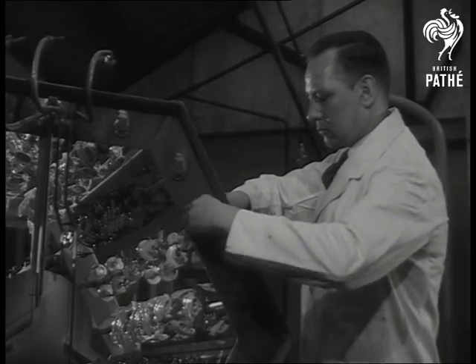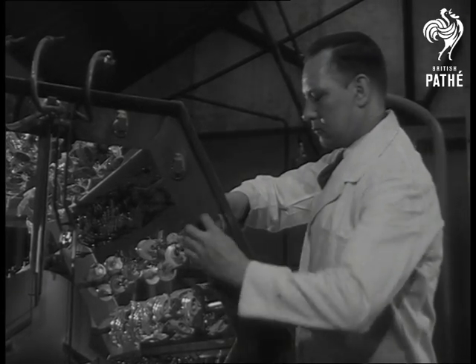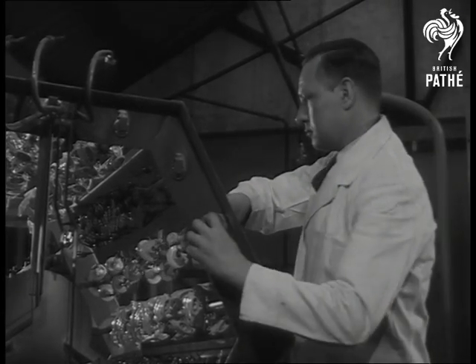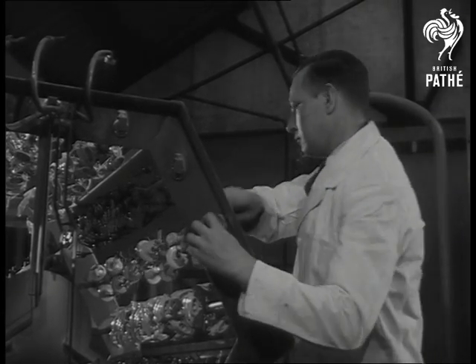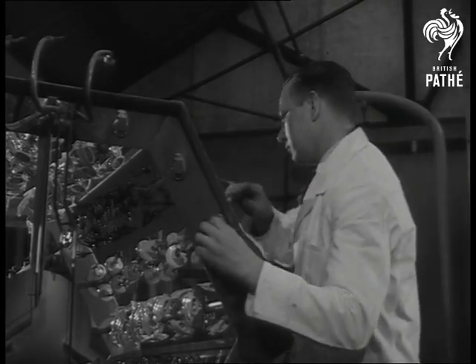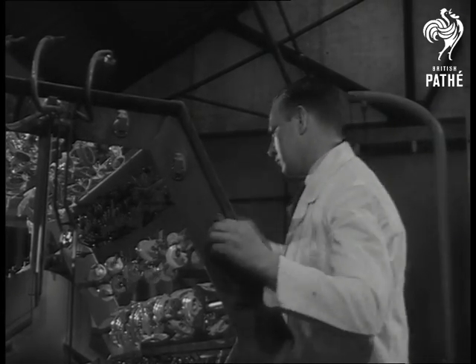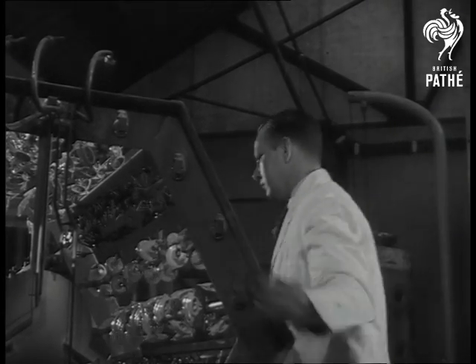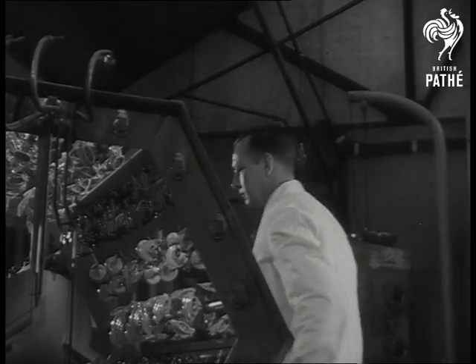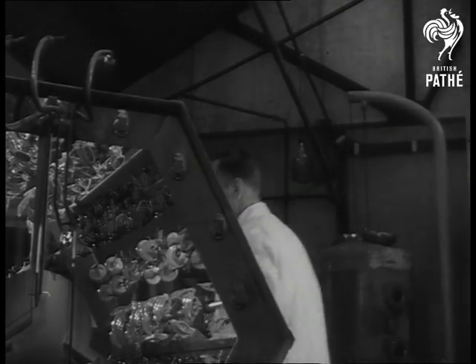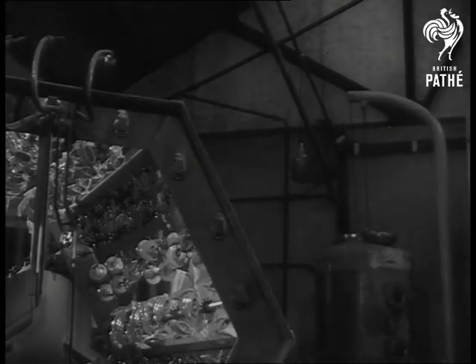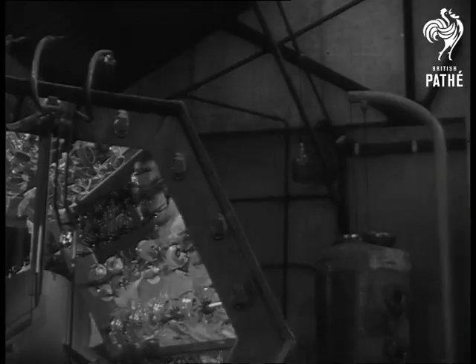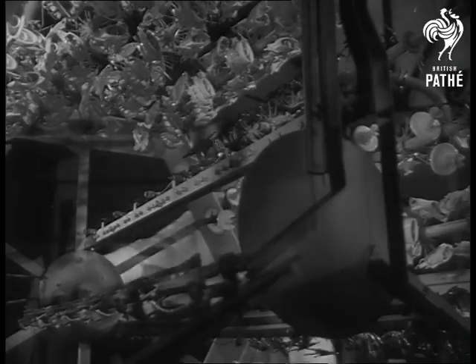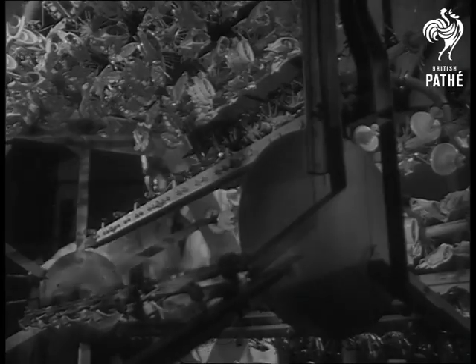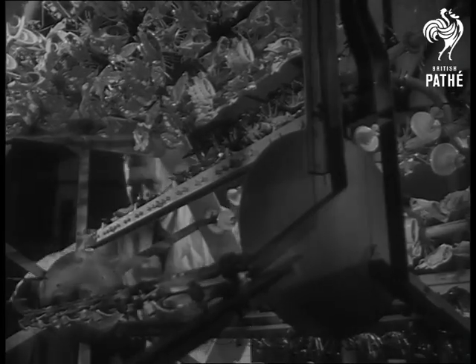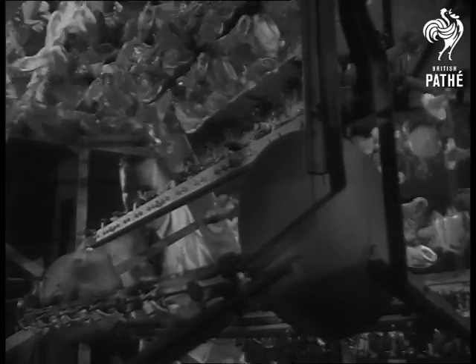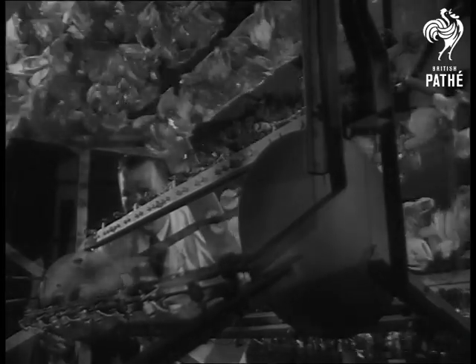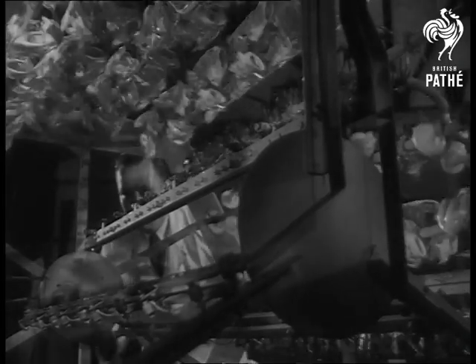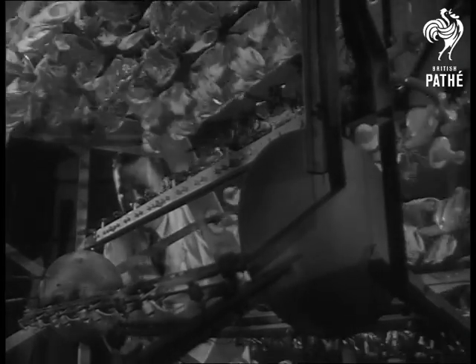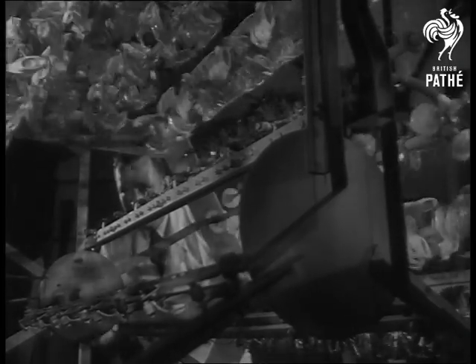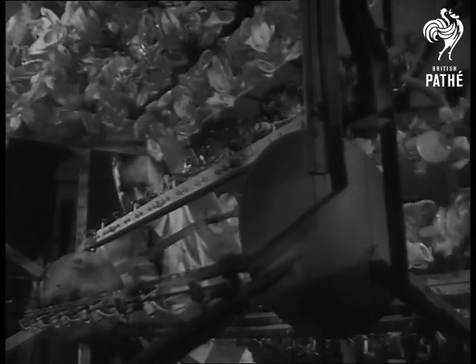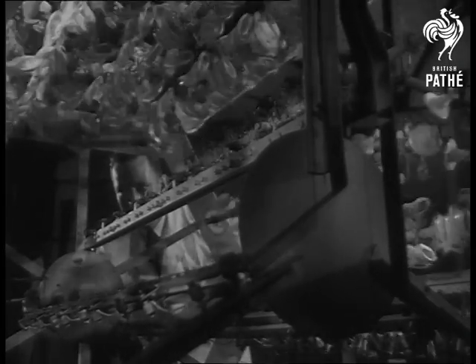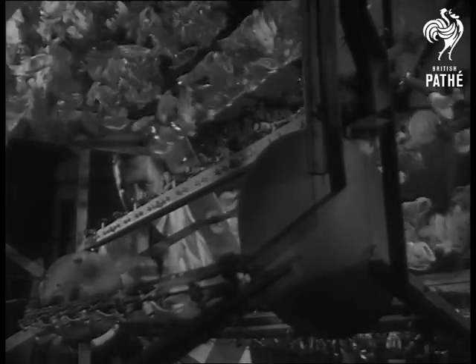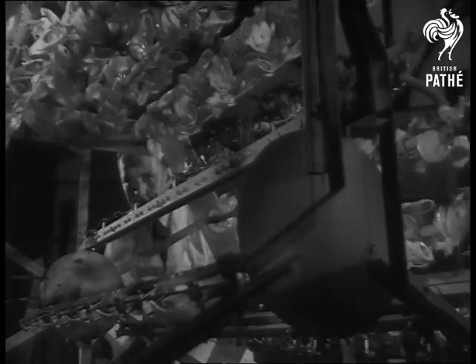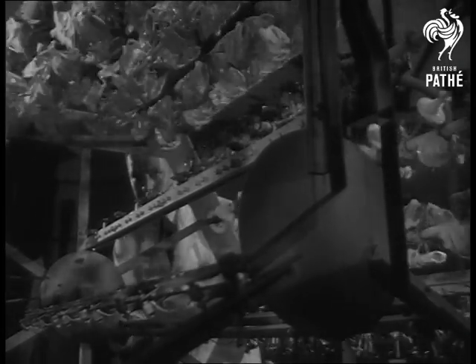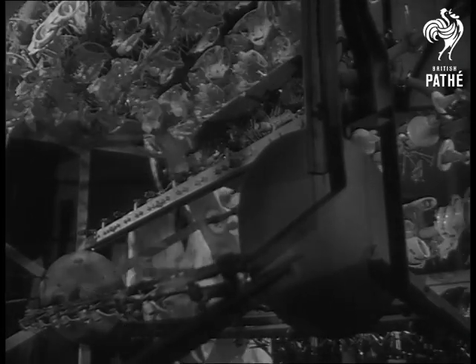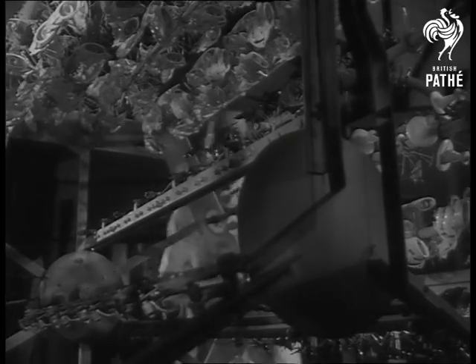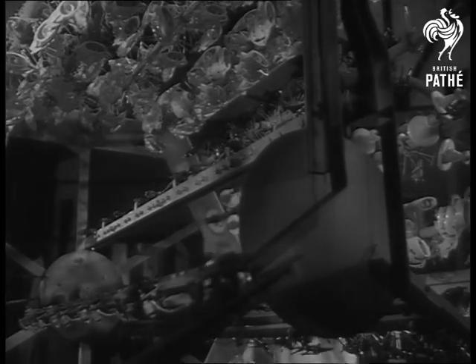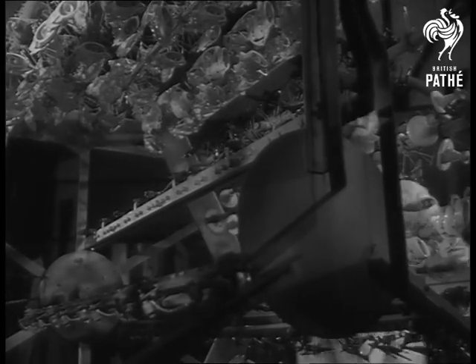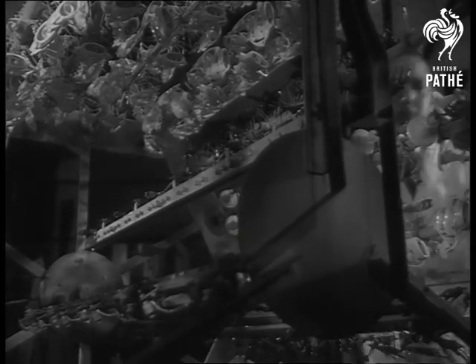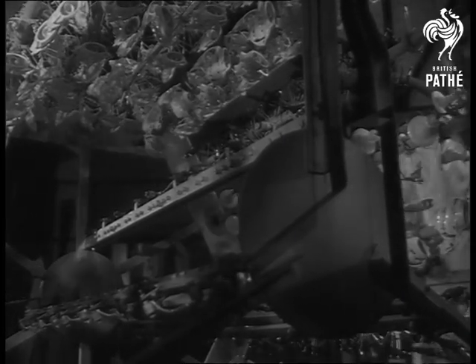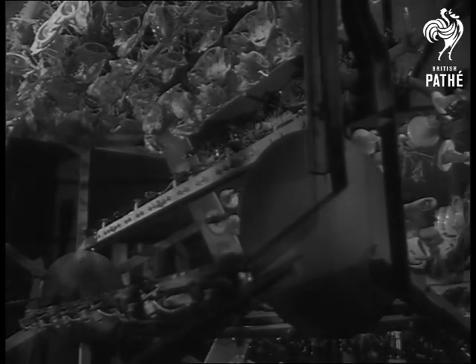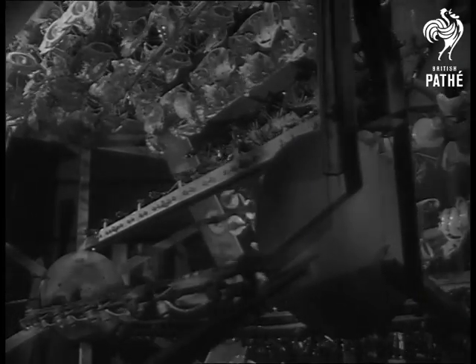After being sprayed with lacquer, the models are mounted on large revolving racks and an operator gives them a trial spin to see they are secure.